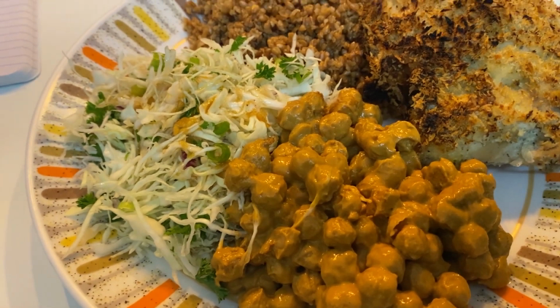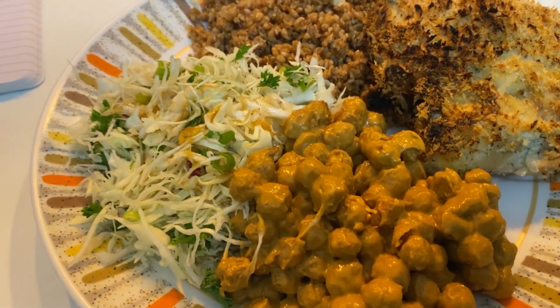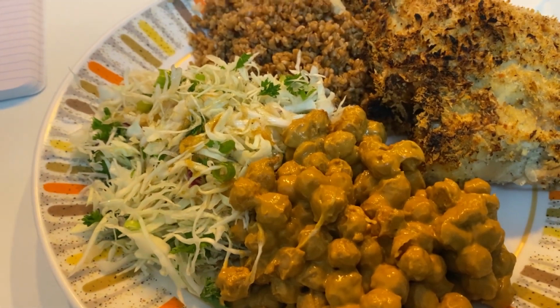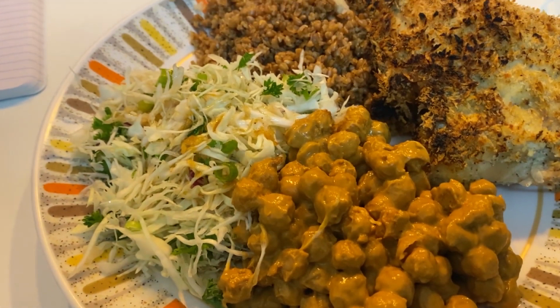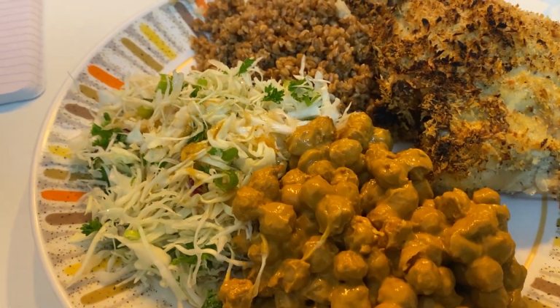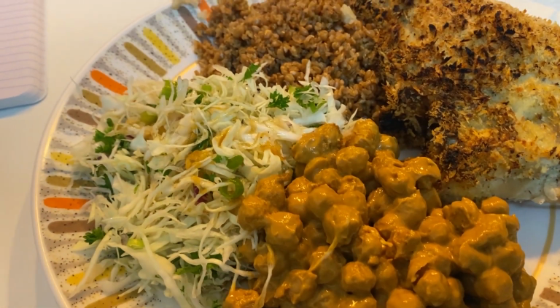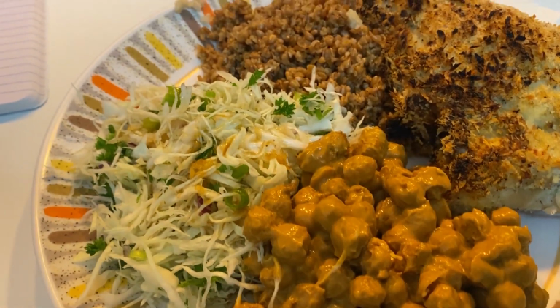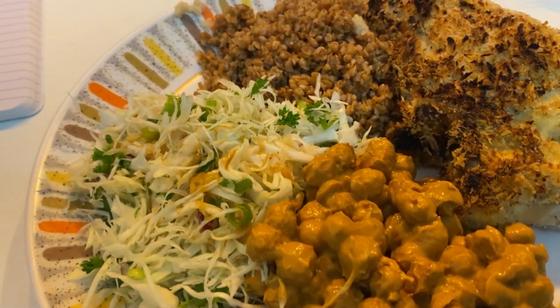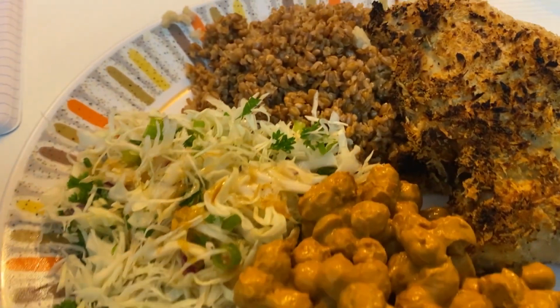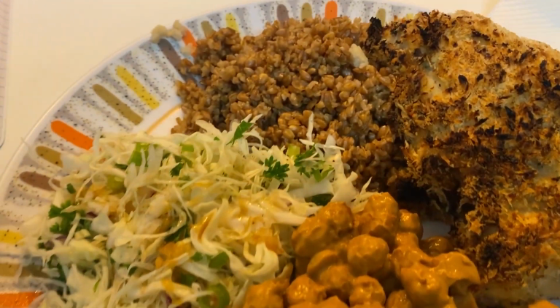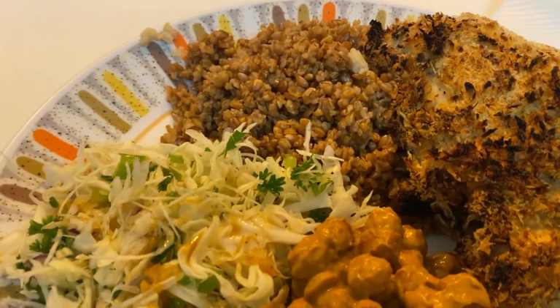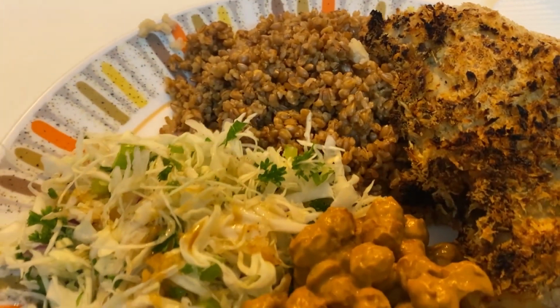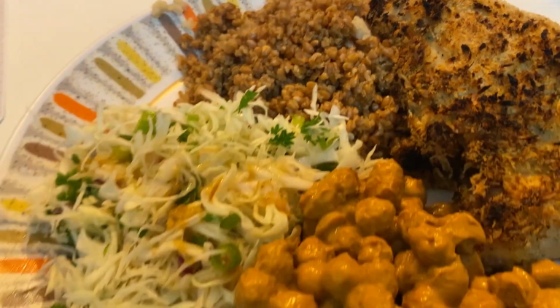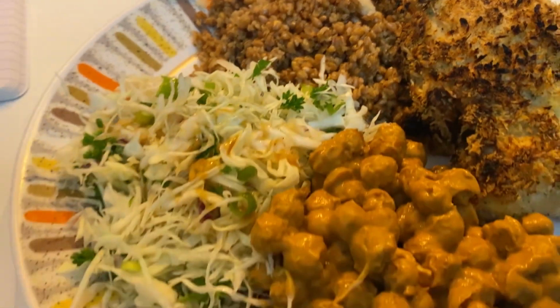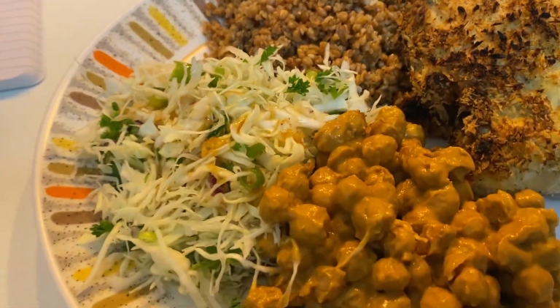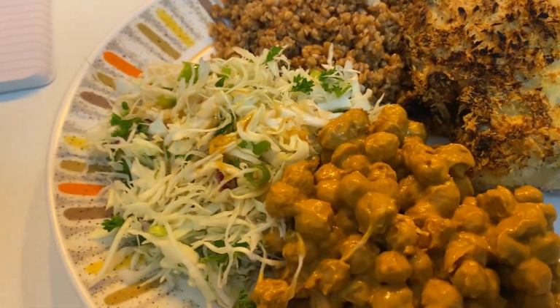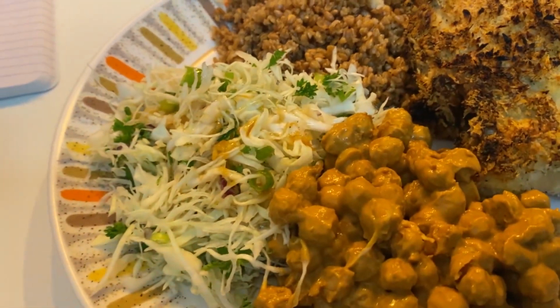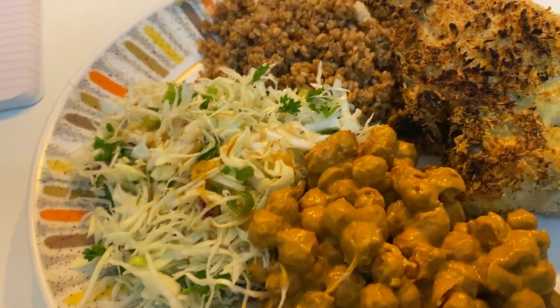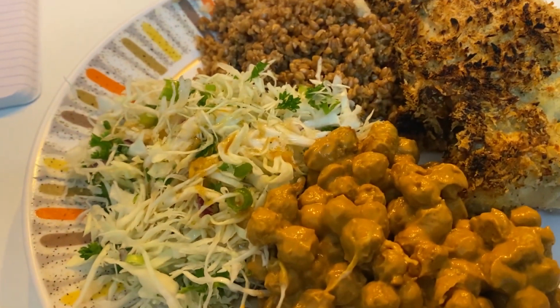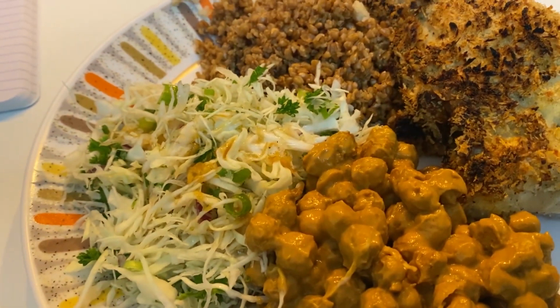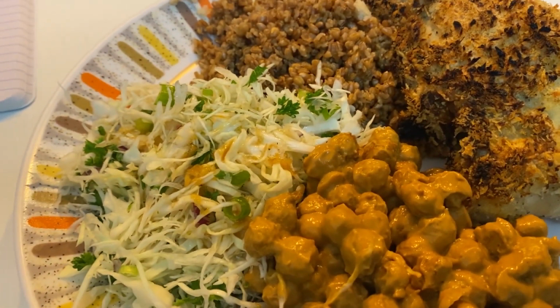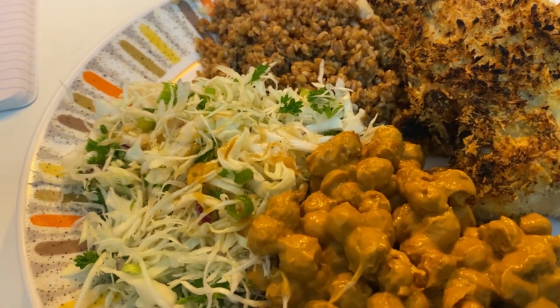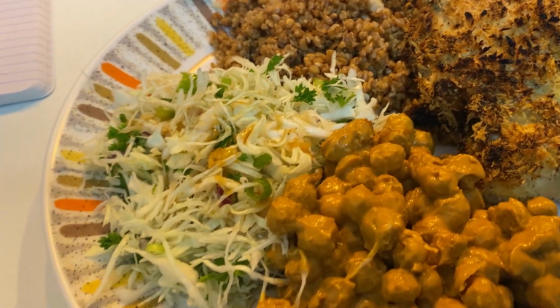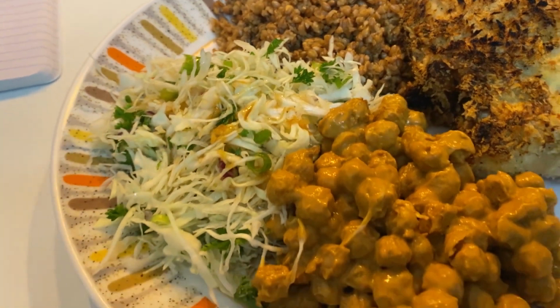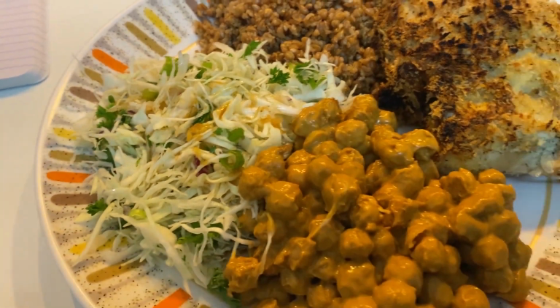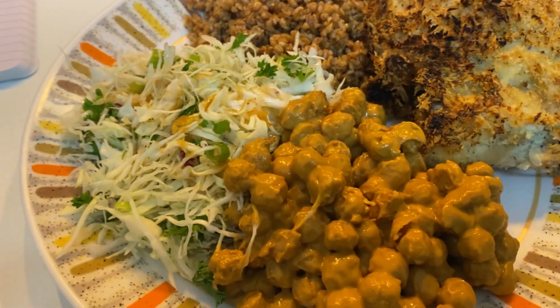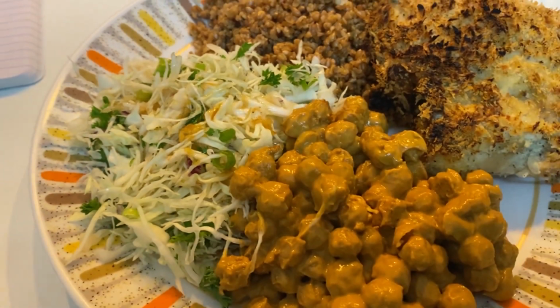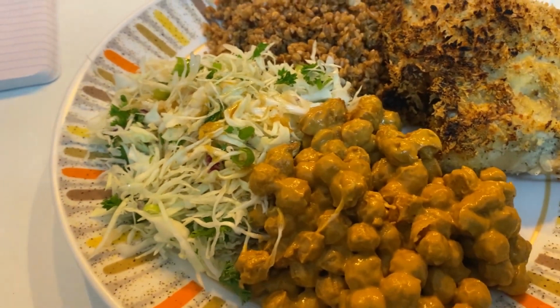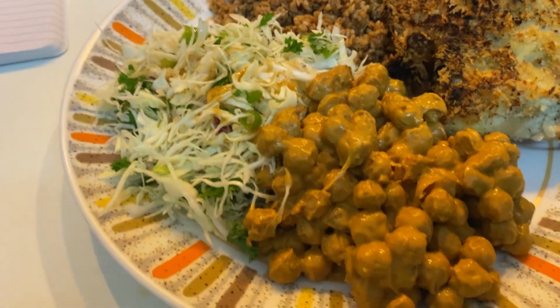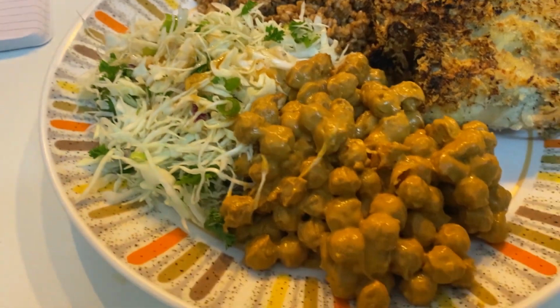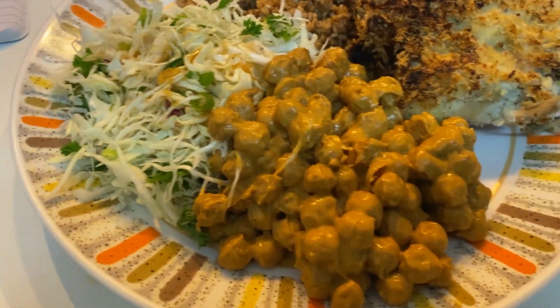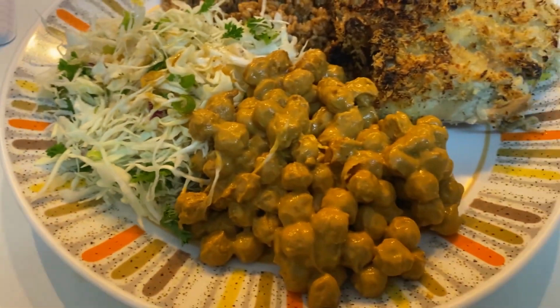Usually I serve it with a yogurt dressing which is yogurt, lime, and garlic. Didn't have time to make it today.